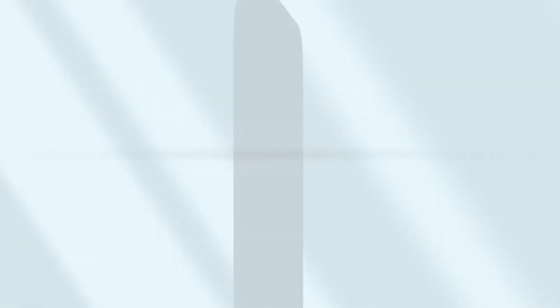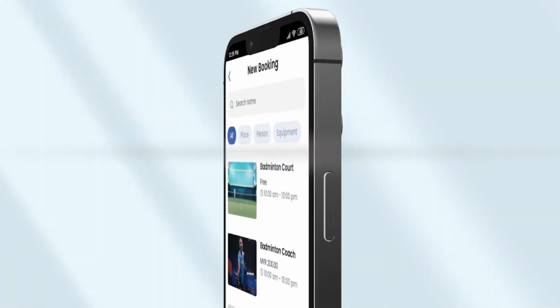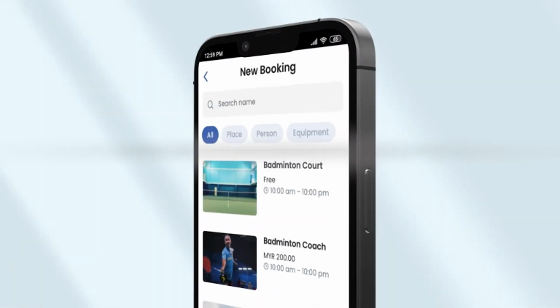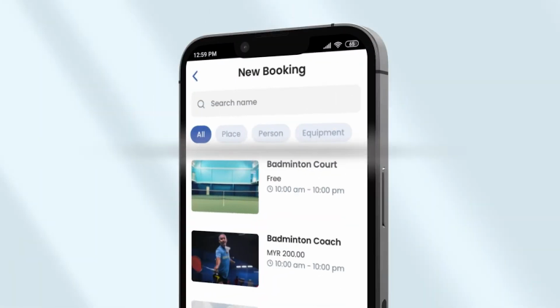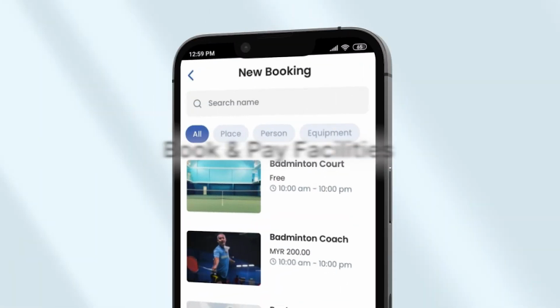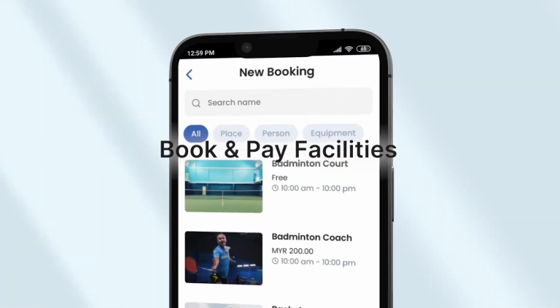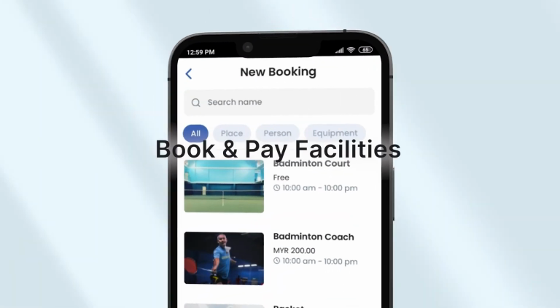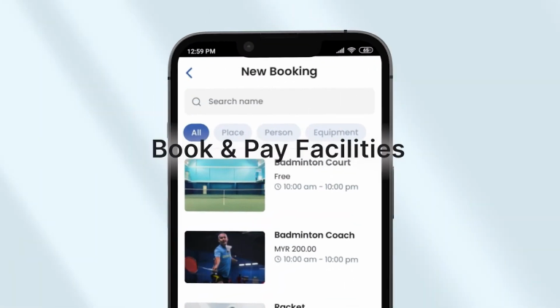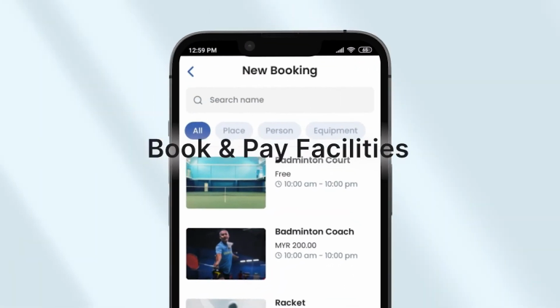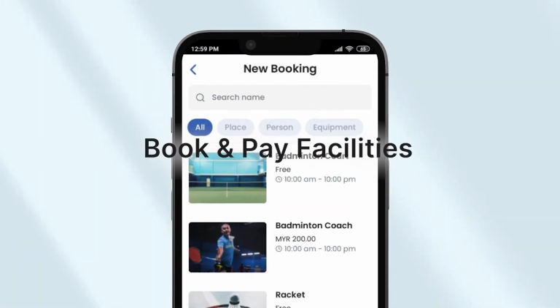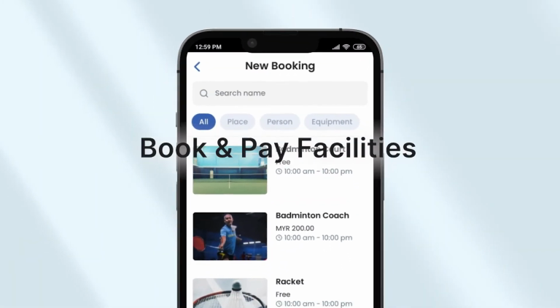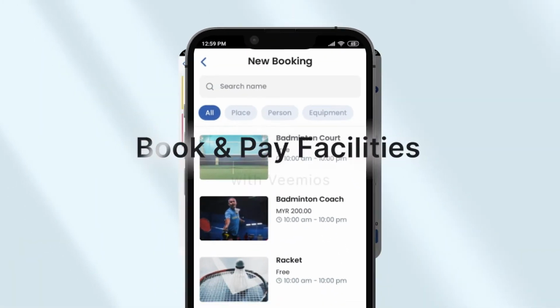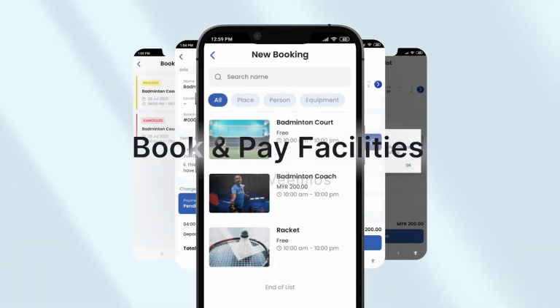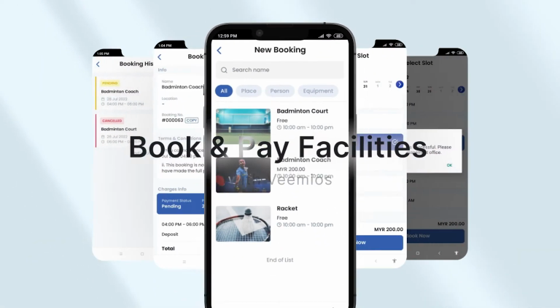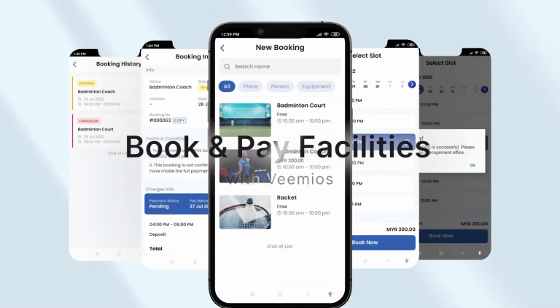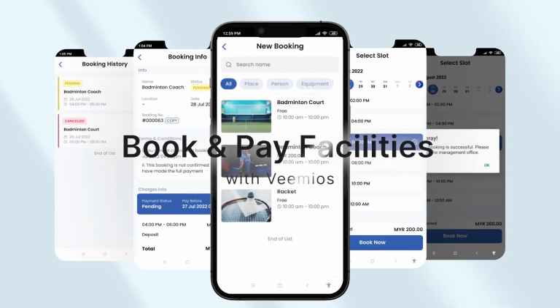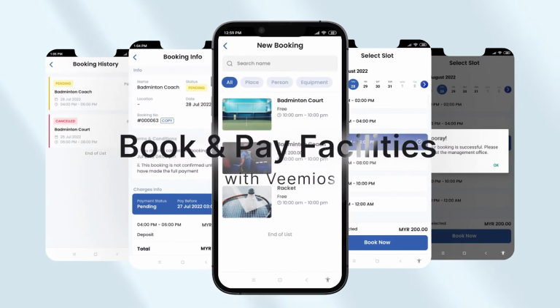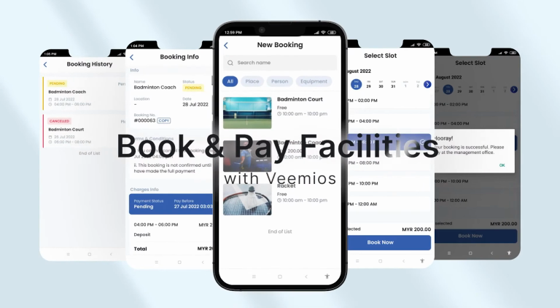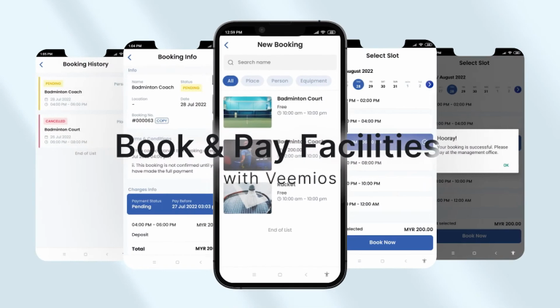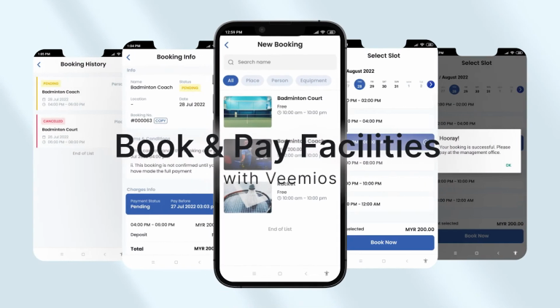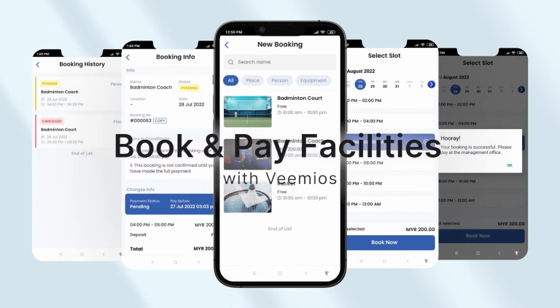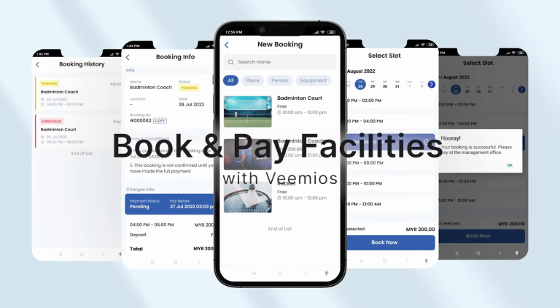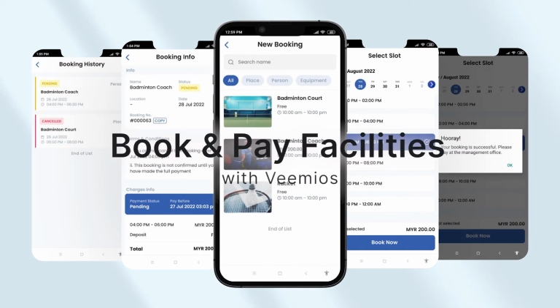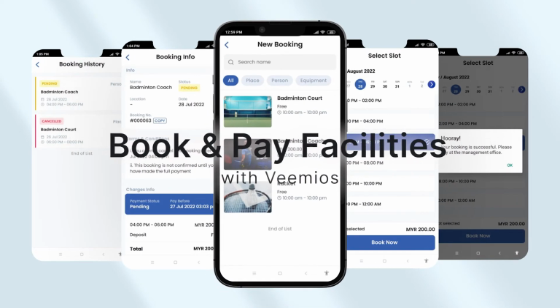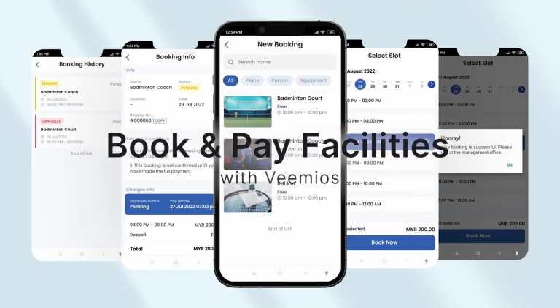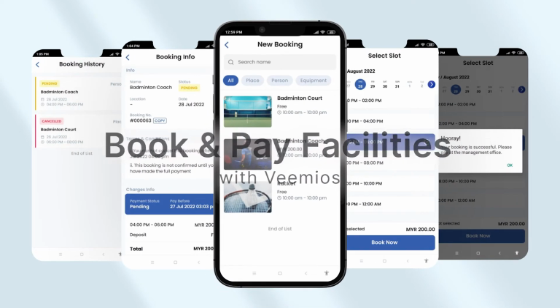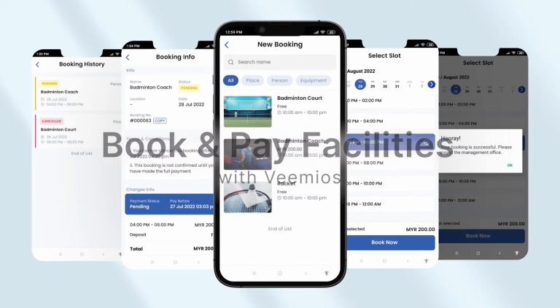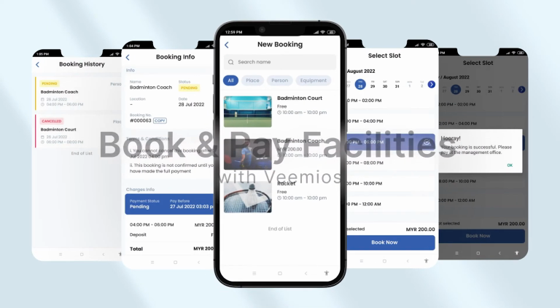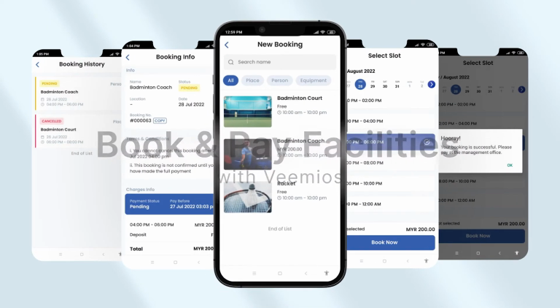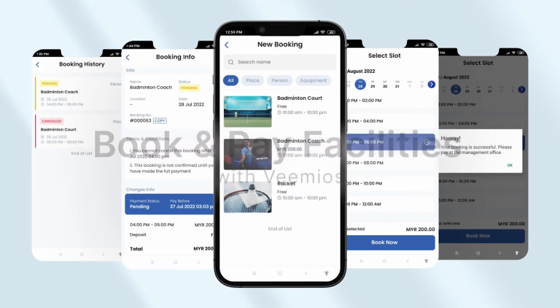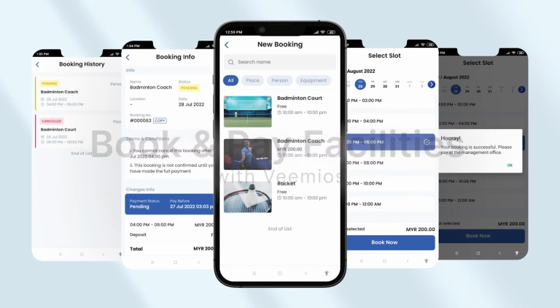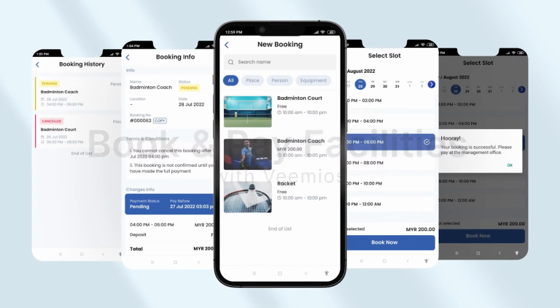You can also book facilities, pay, and receive the booking confirmation — all within Vimeos.